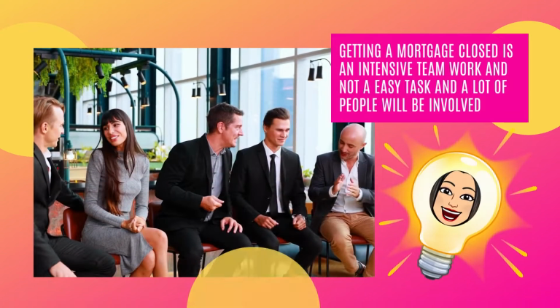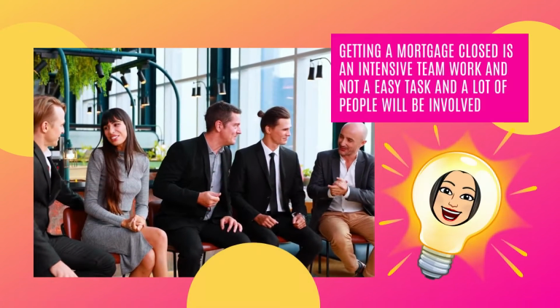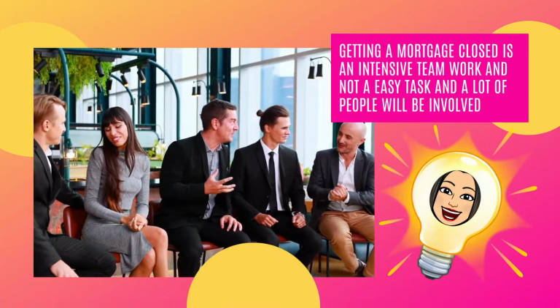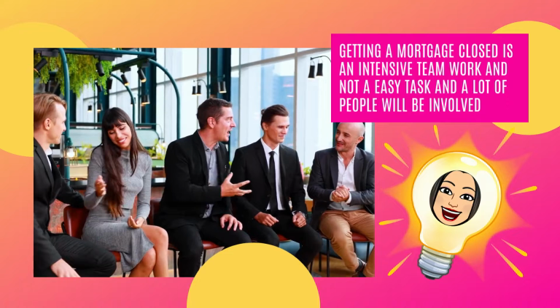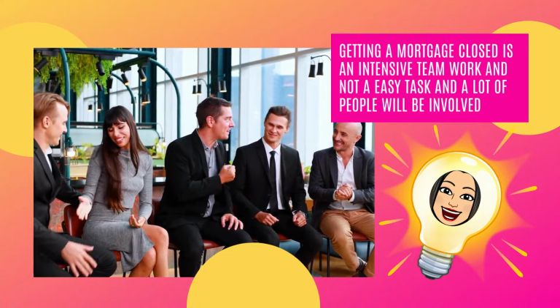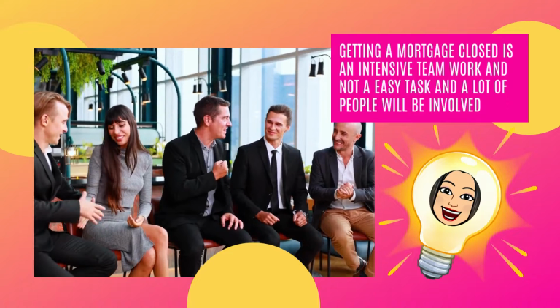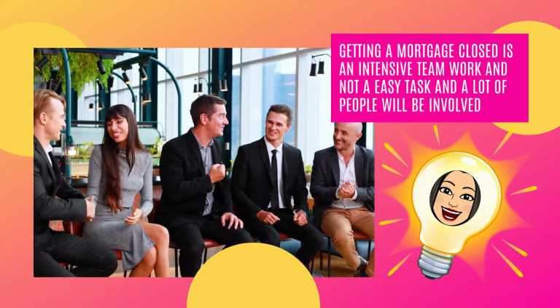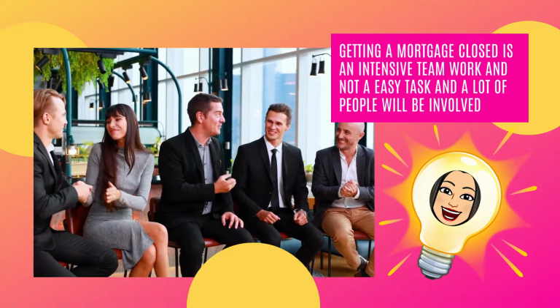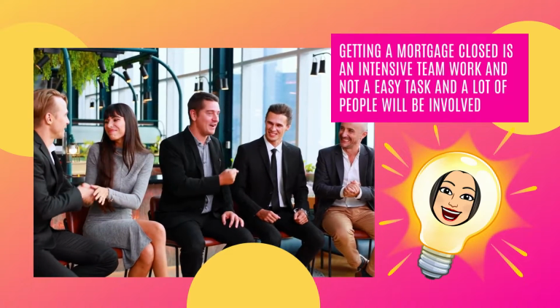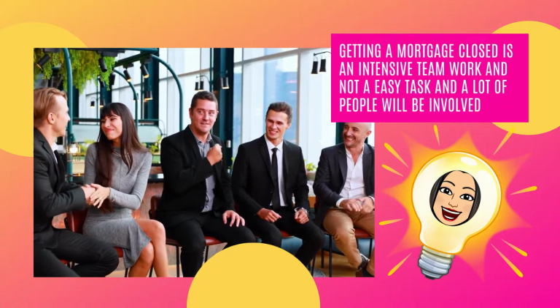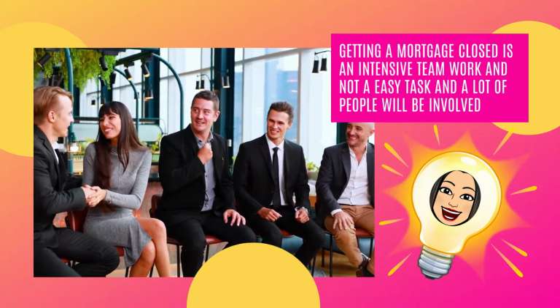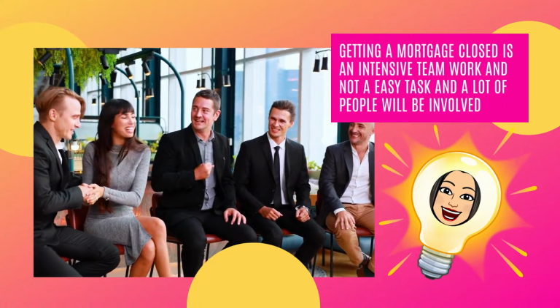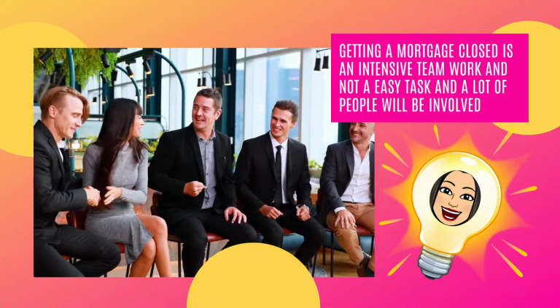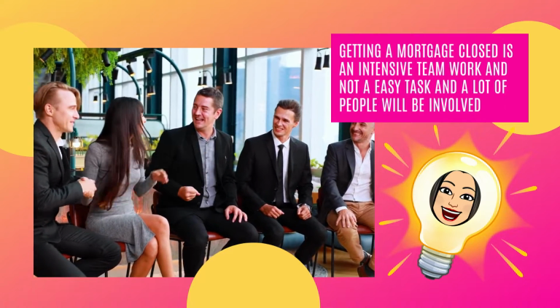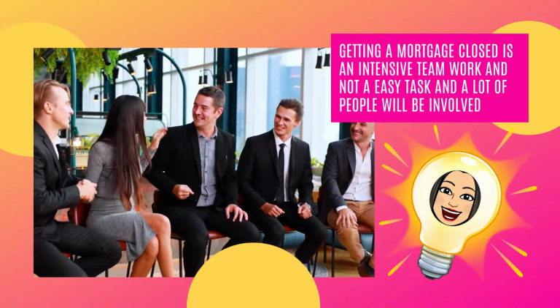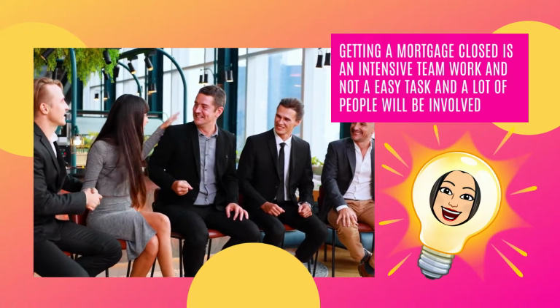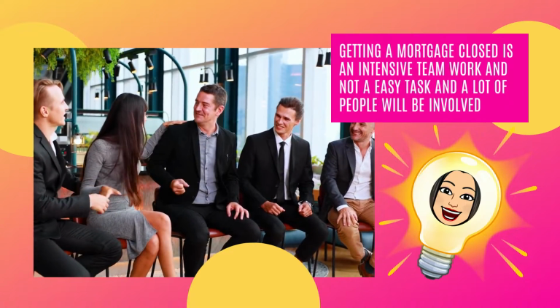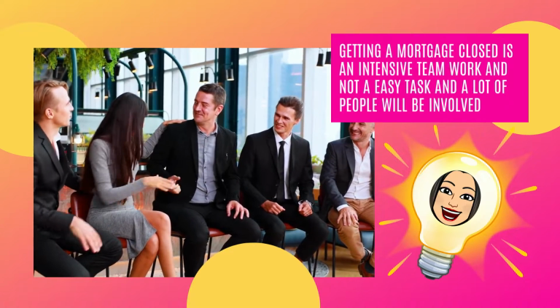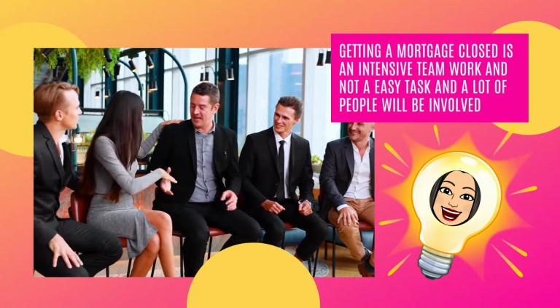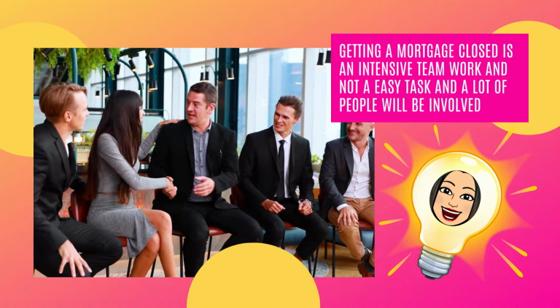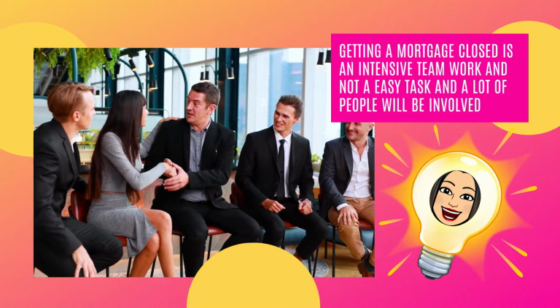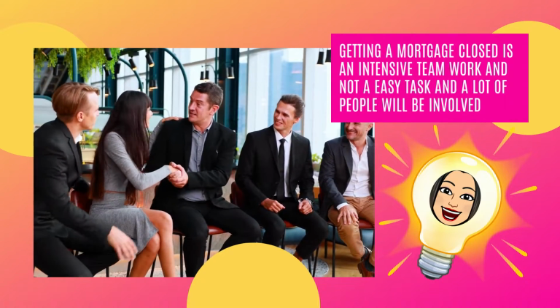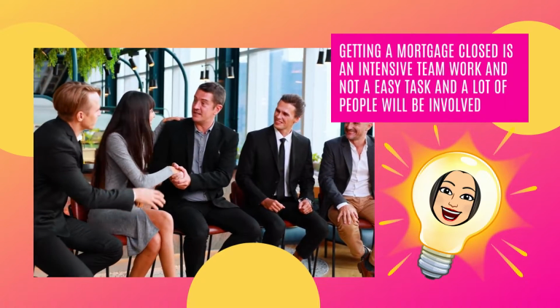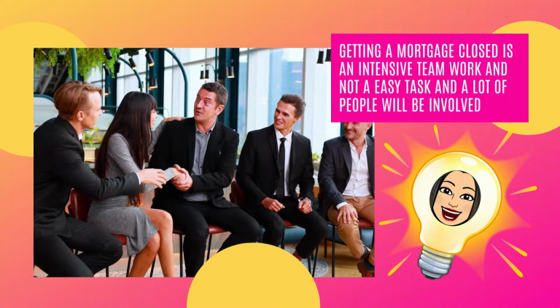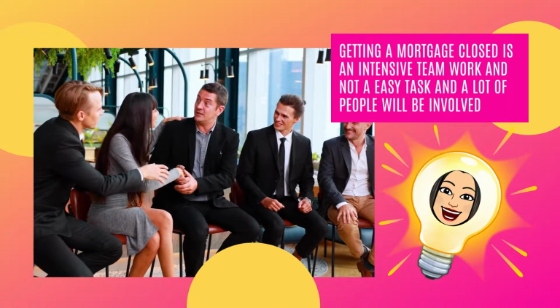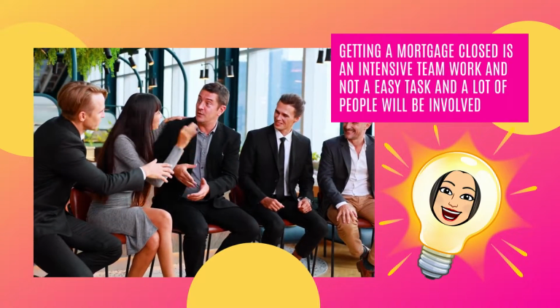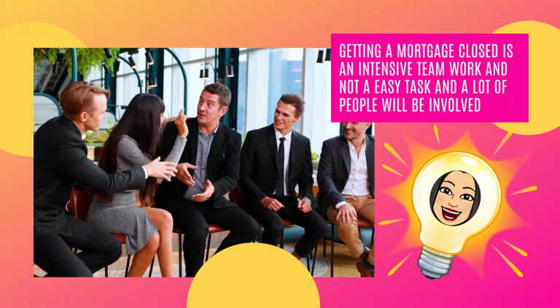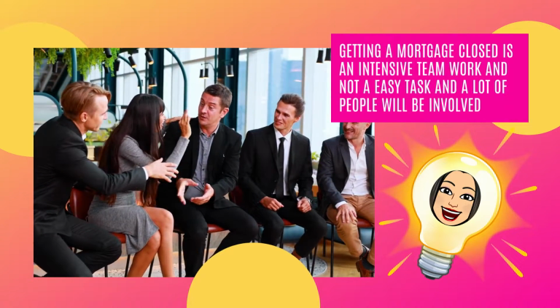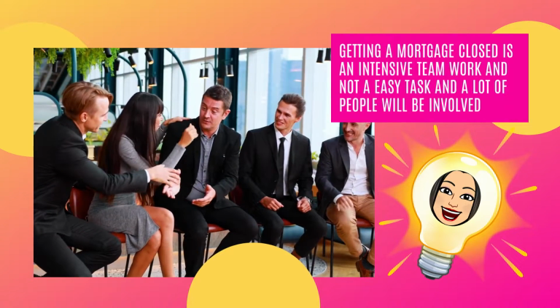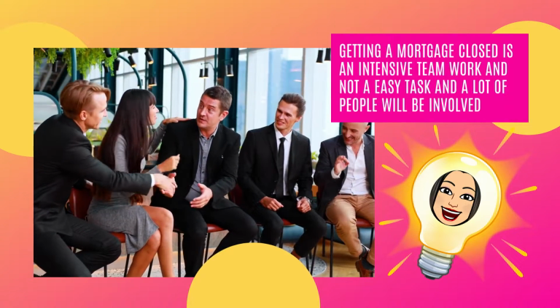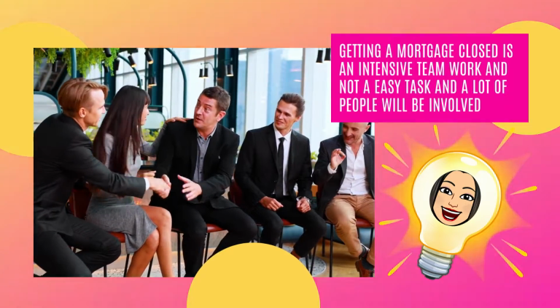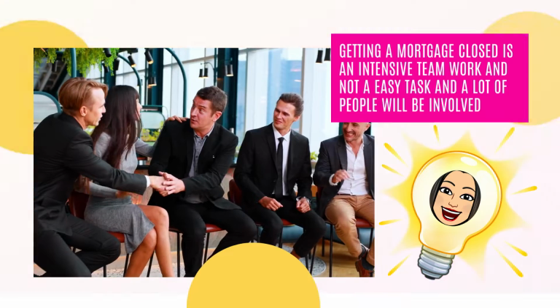Remember, getting a mortgage closed is an intensive teamwork — not an easy task — and a lot of people will be involved.